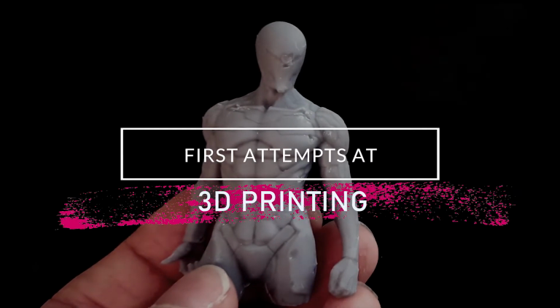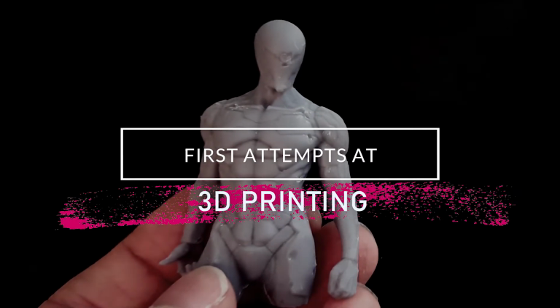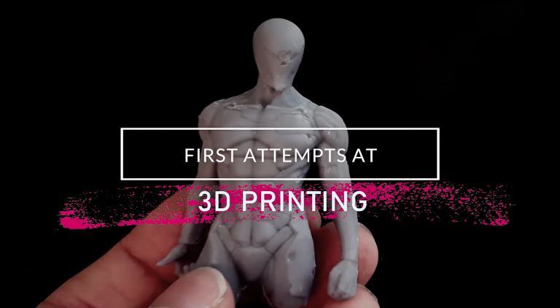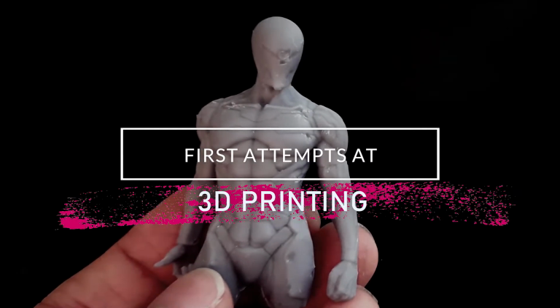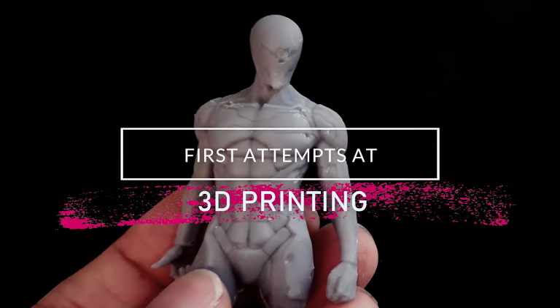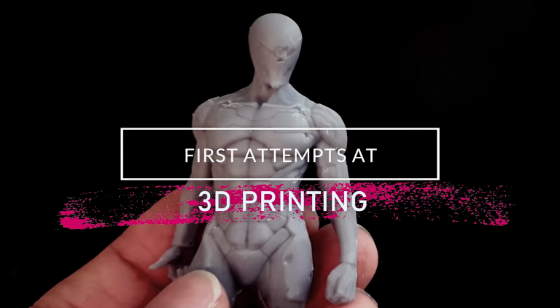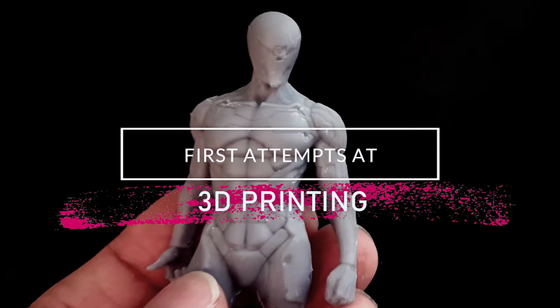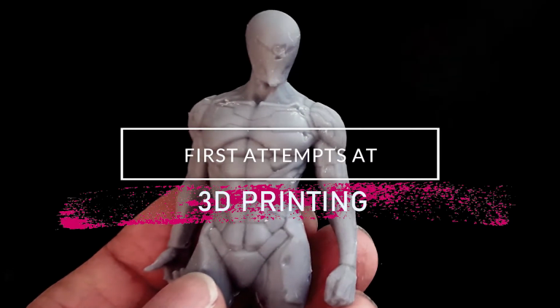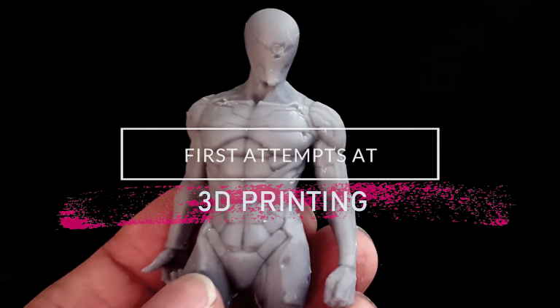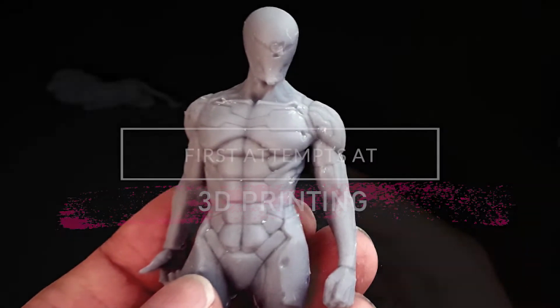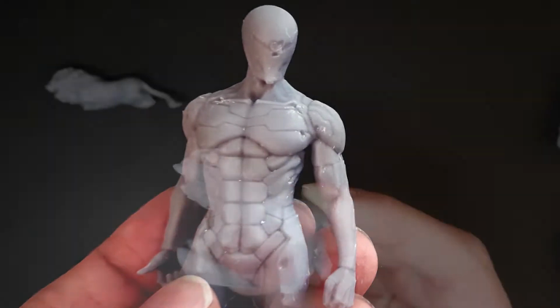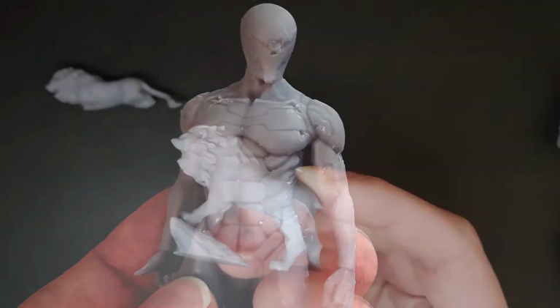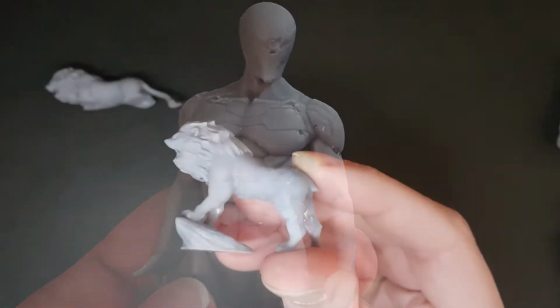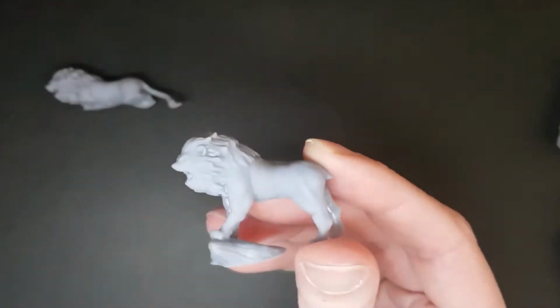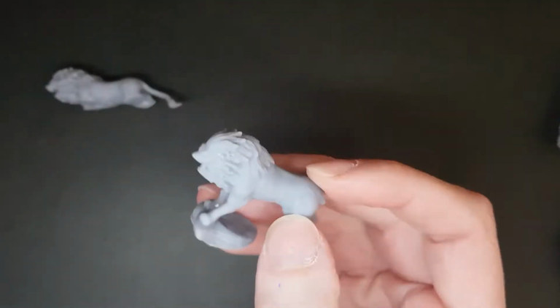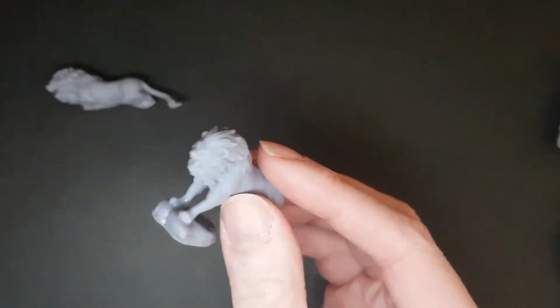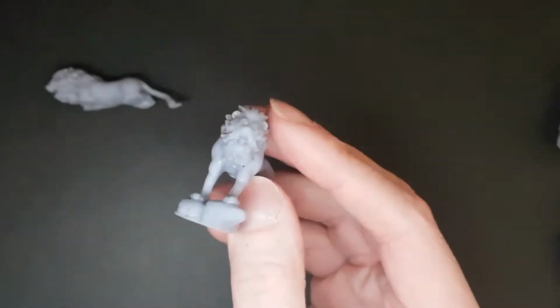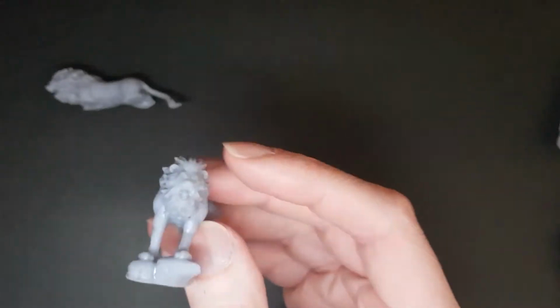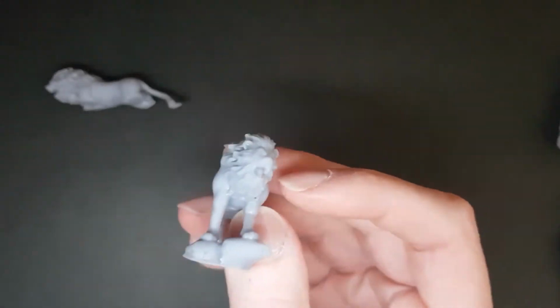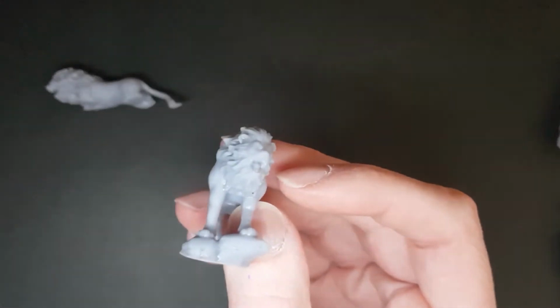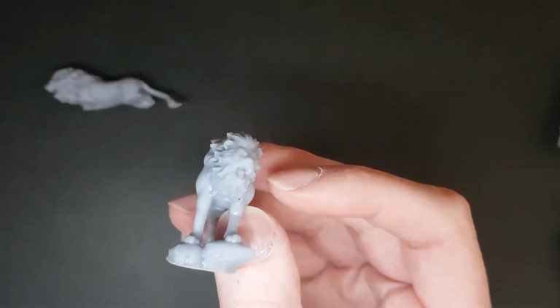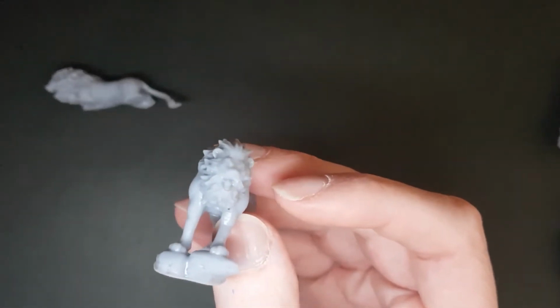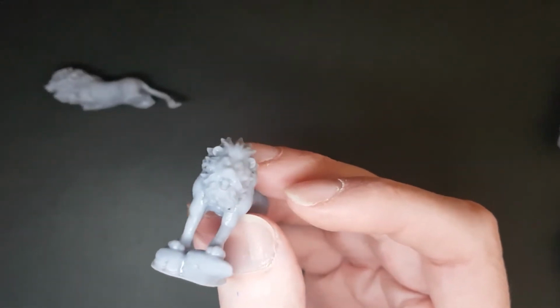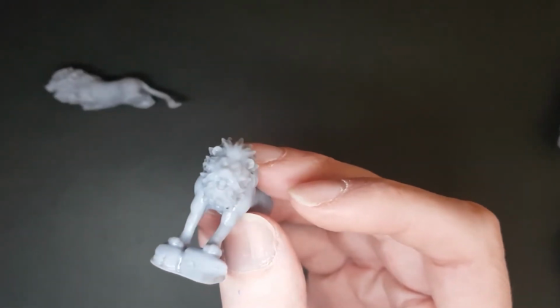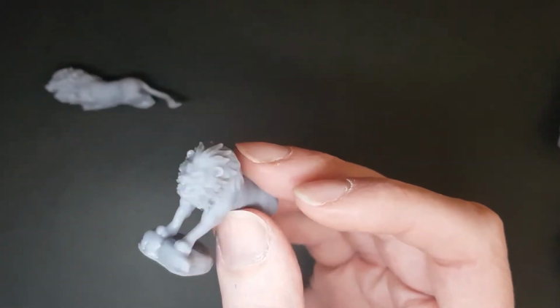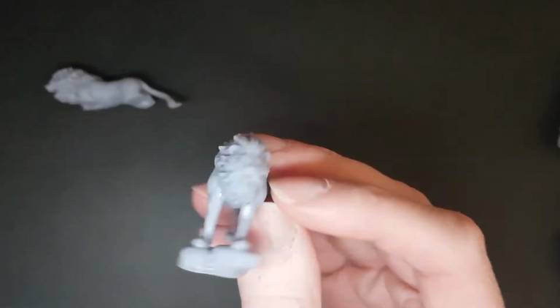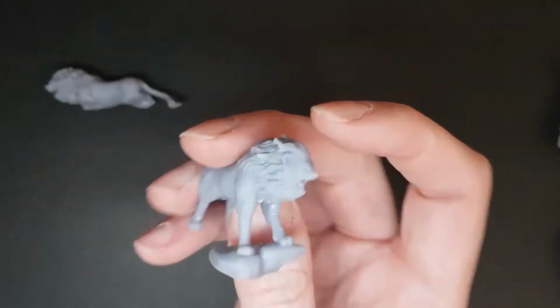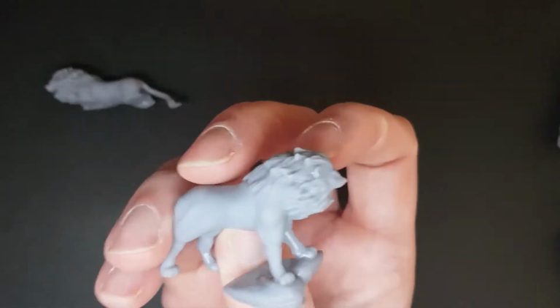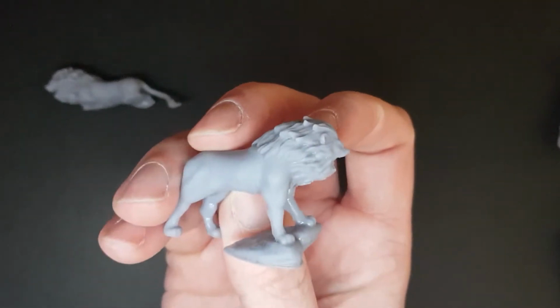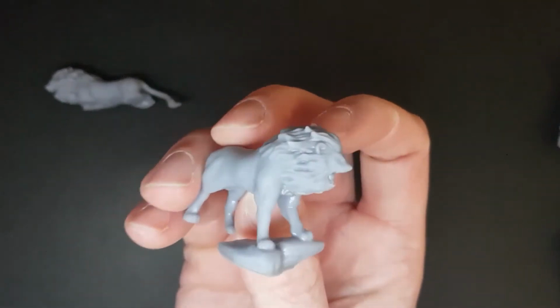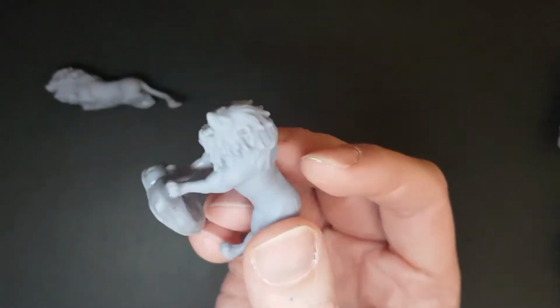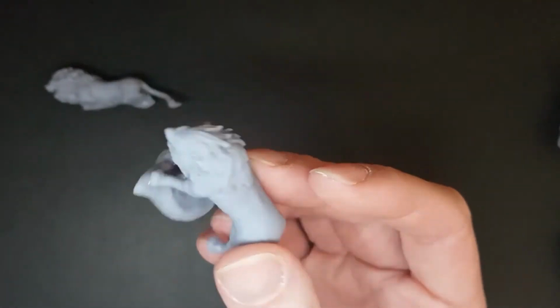In this video I'm going to be going over my initial attempts at 3D printing using the Elegoo Mars Pro resin printer.